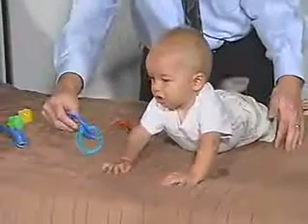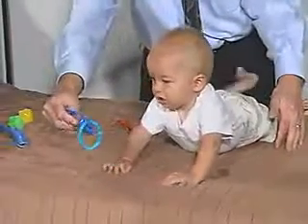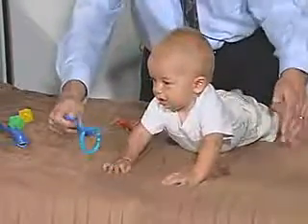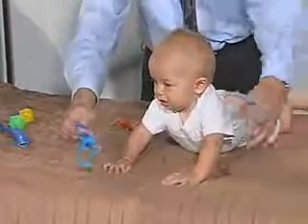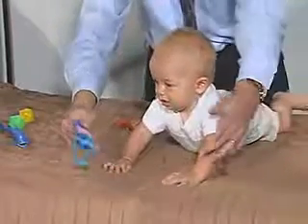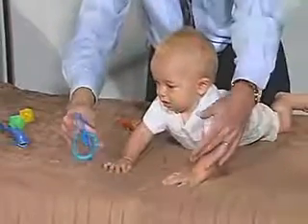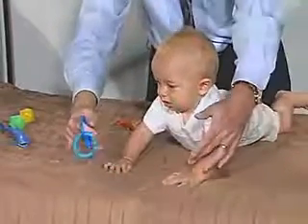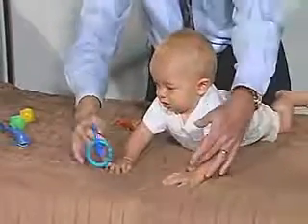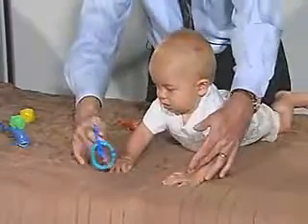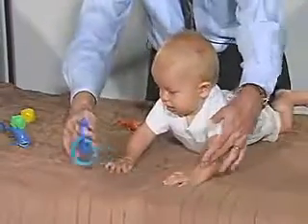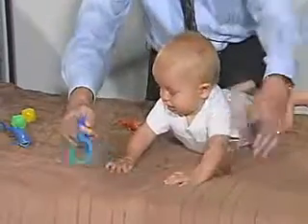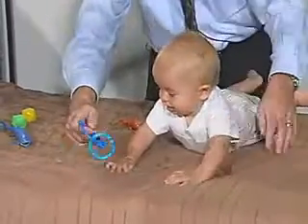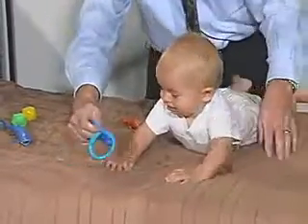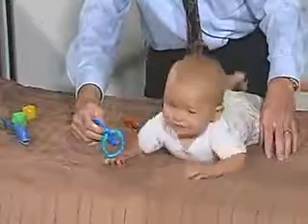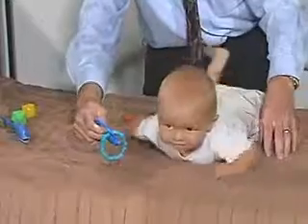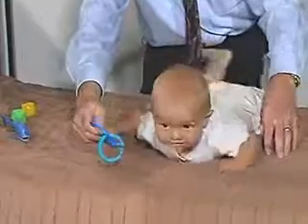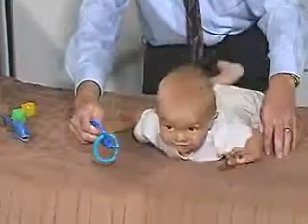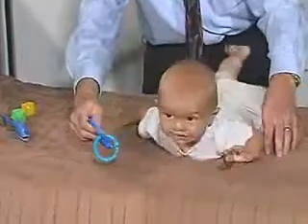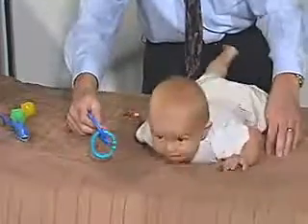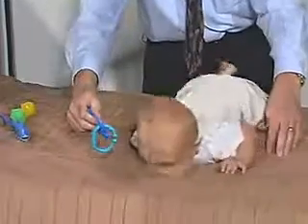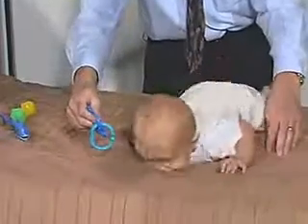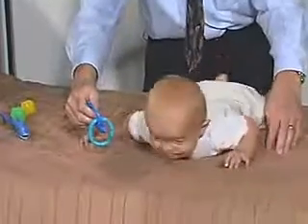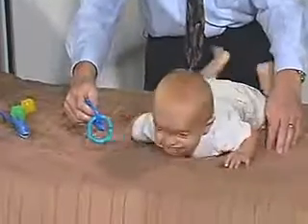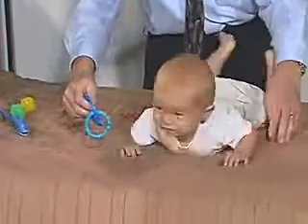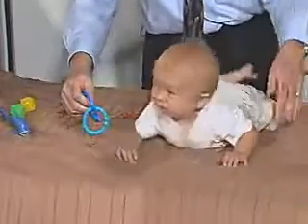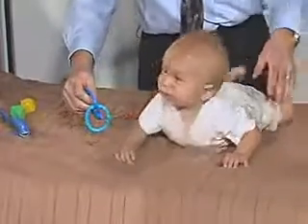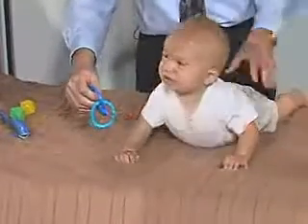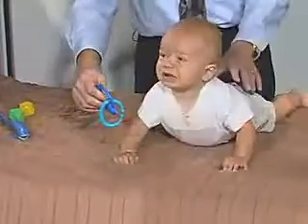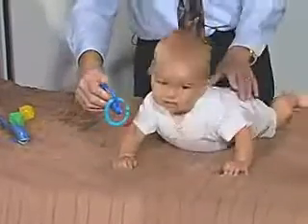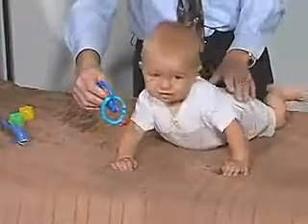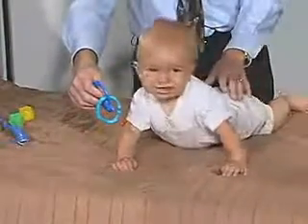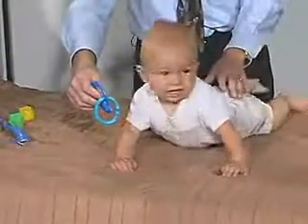His hands are placed up on his hands. He's already off his forearms as well, so that's very good. He's able to get his little bottom up.